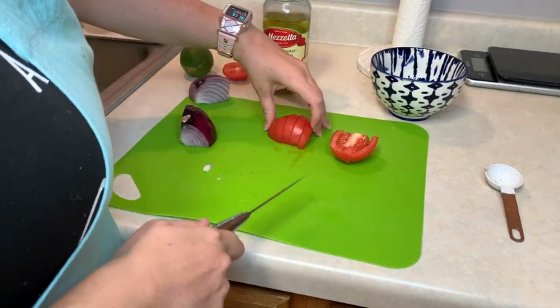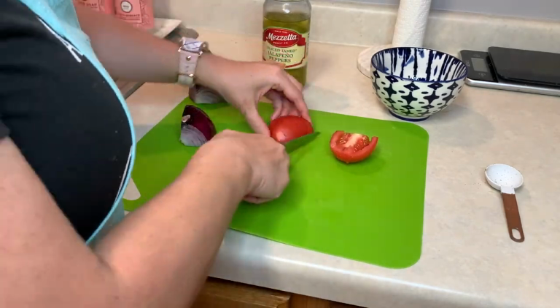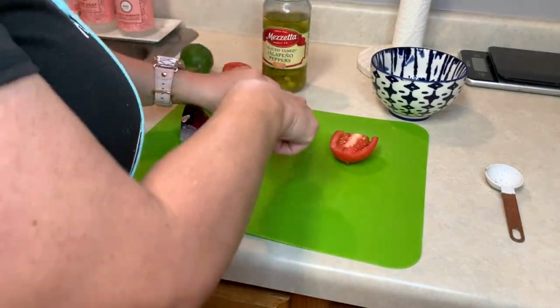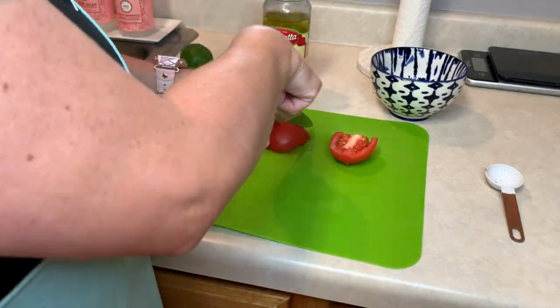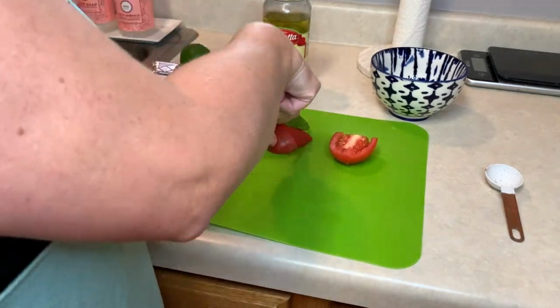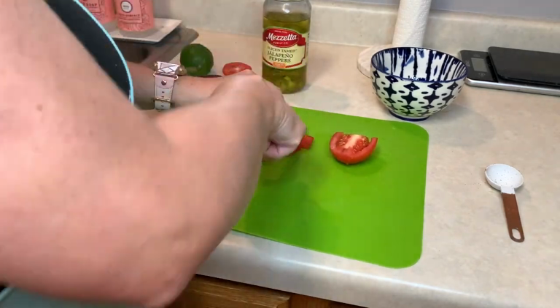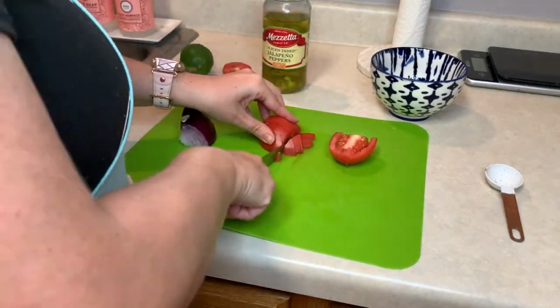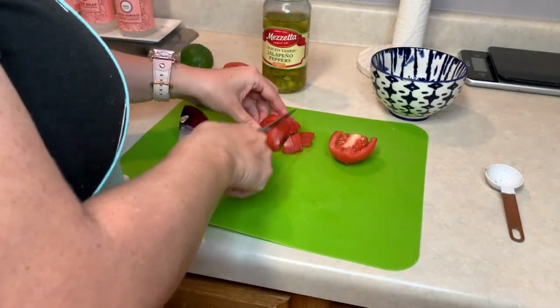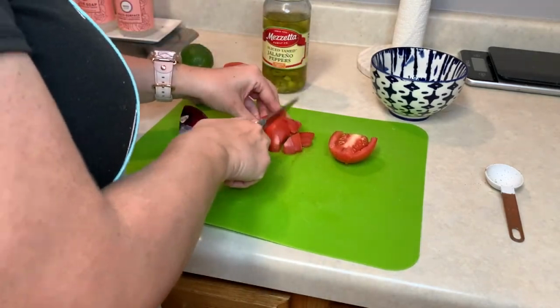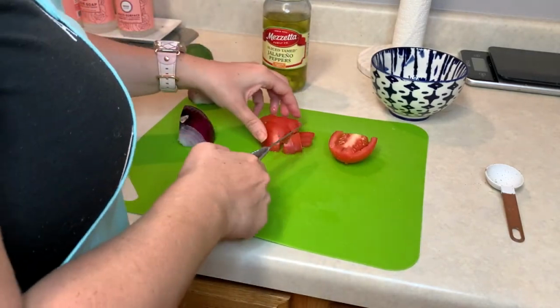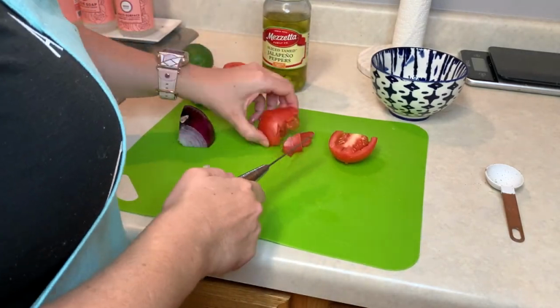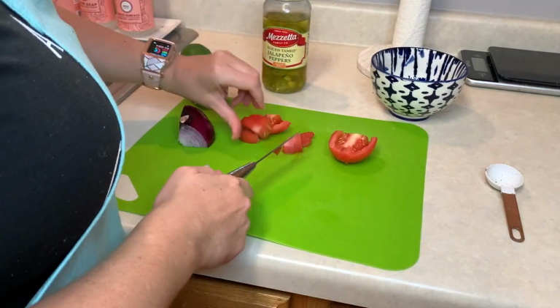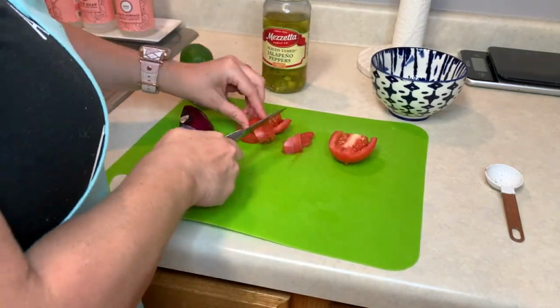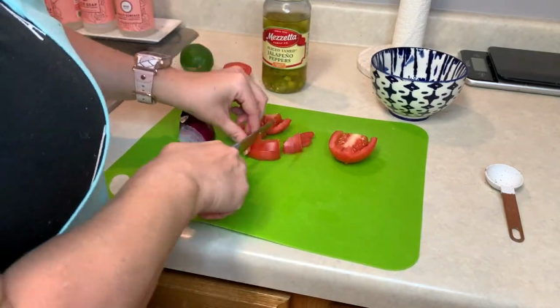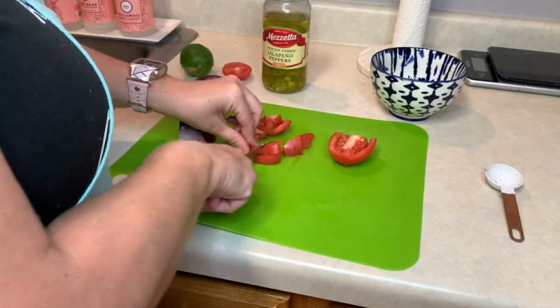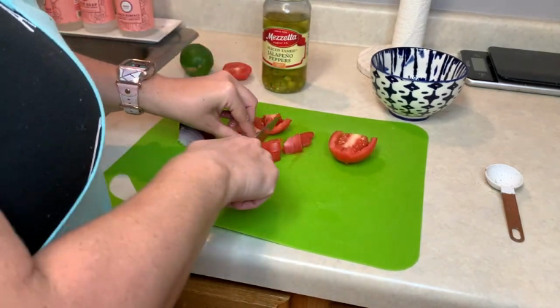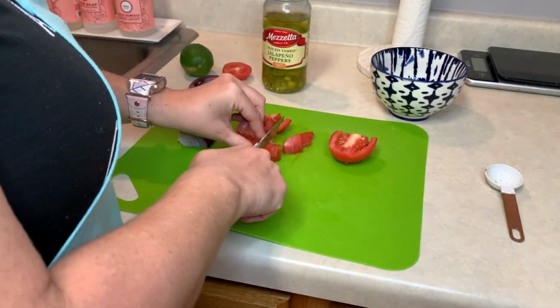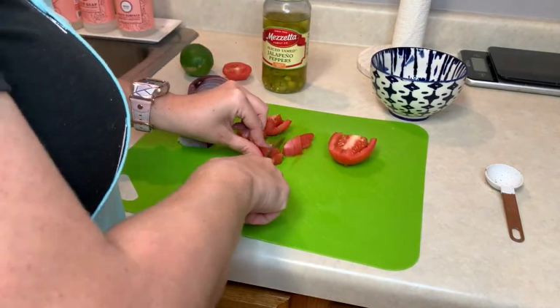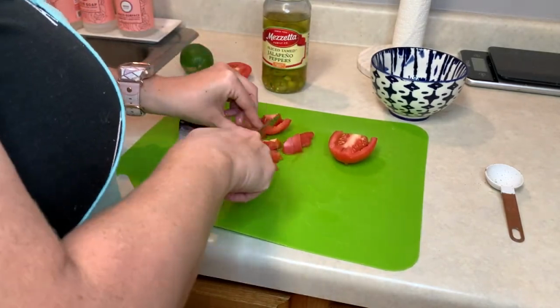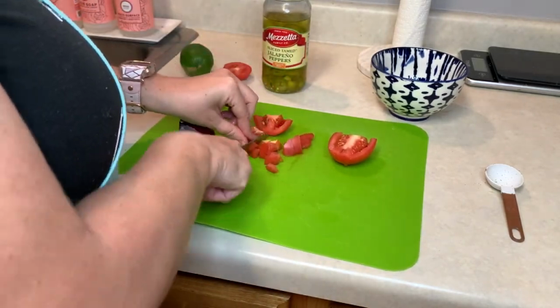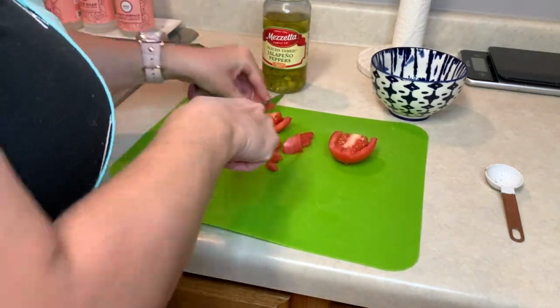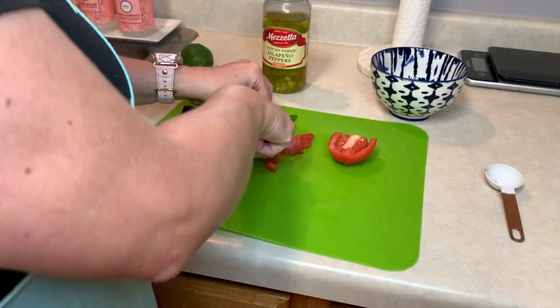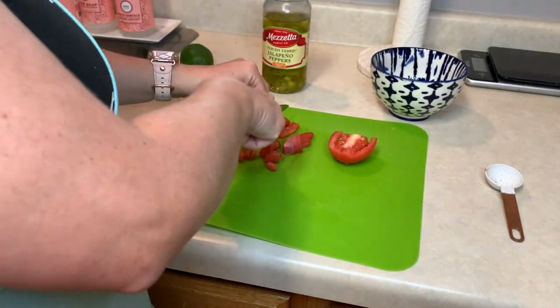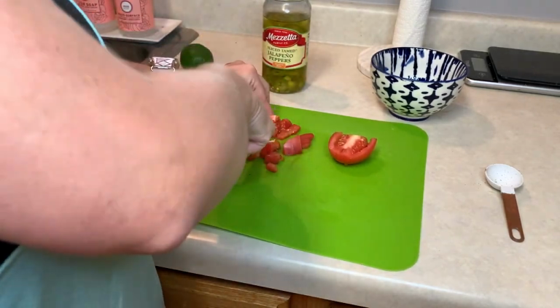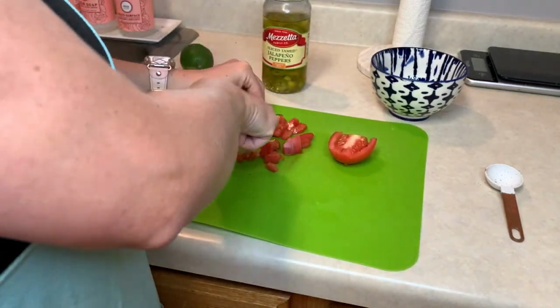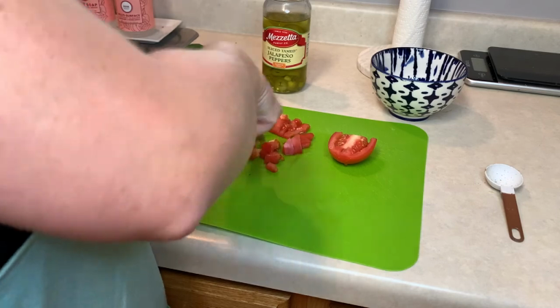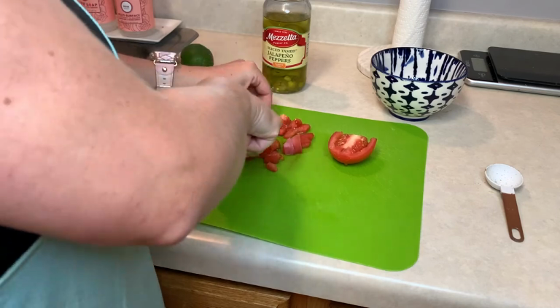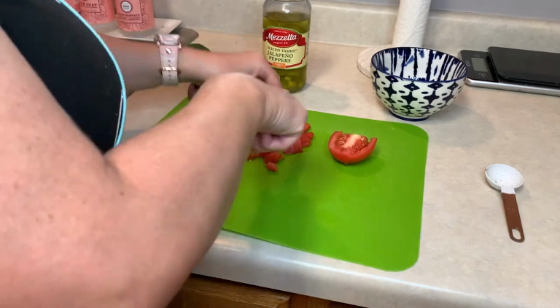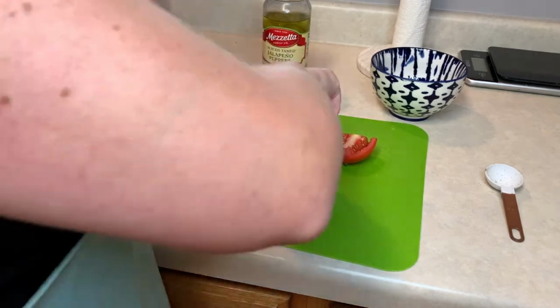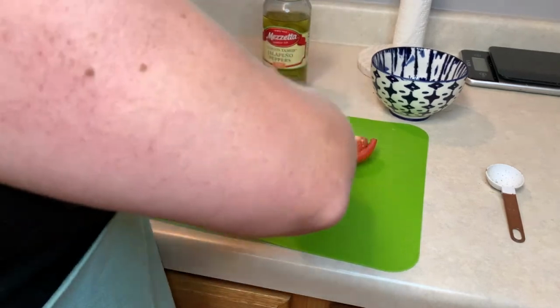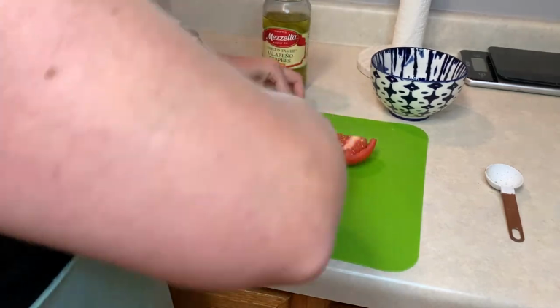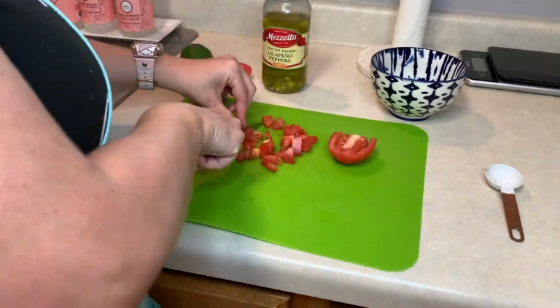Now I'm making the pico de gallo for the steak taco lettuce wraps that I'll be making for the week.